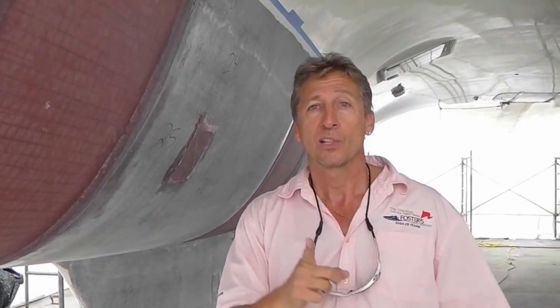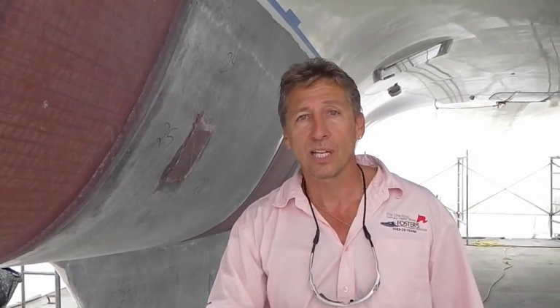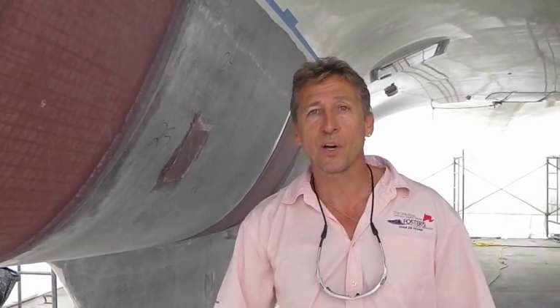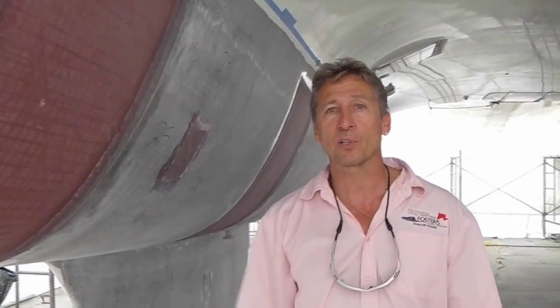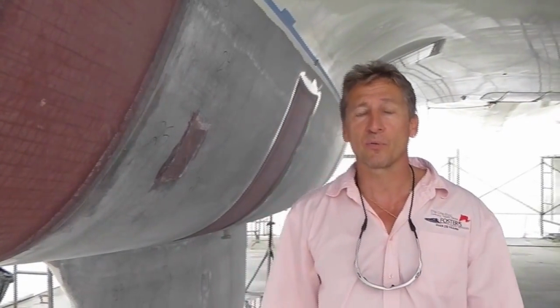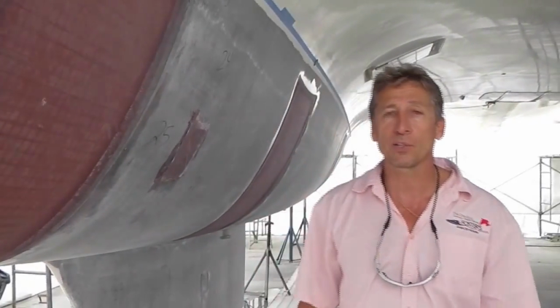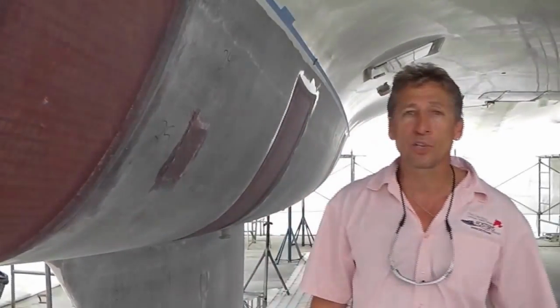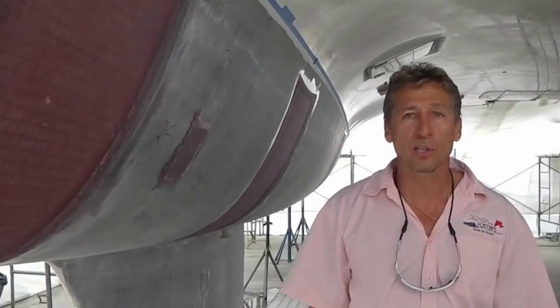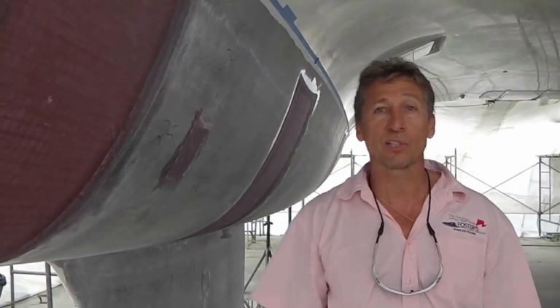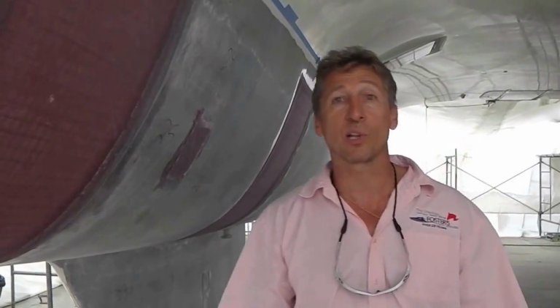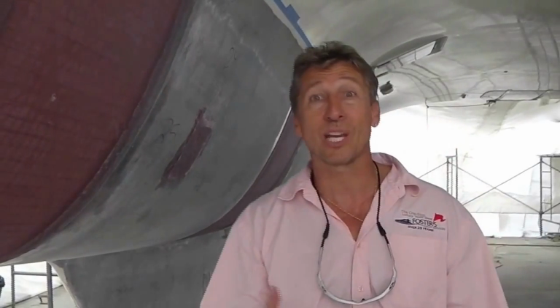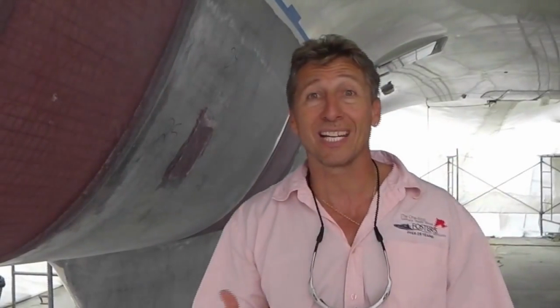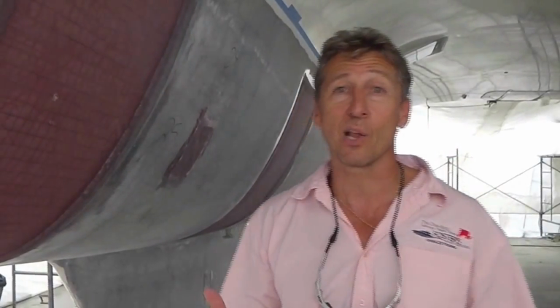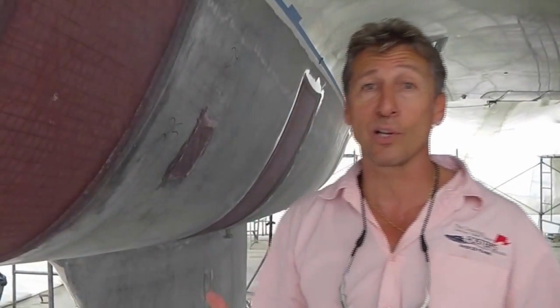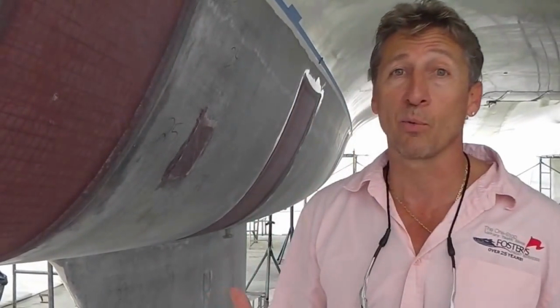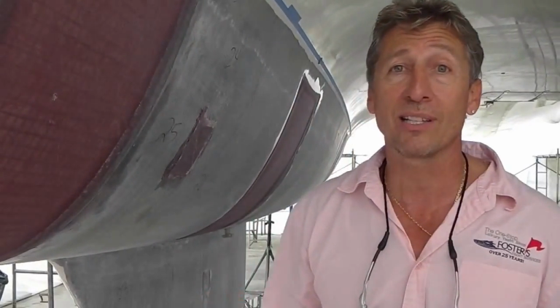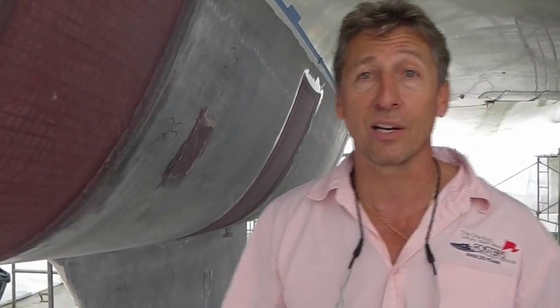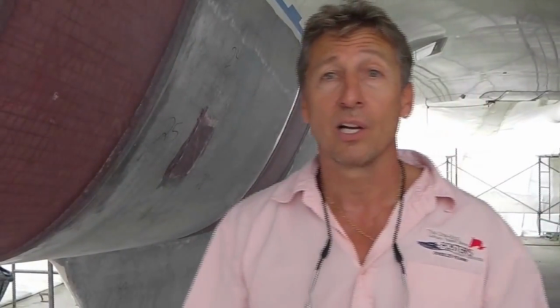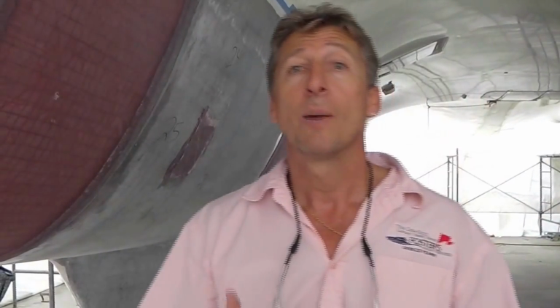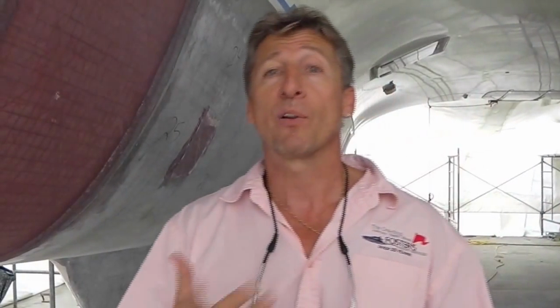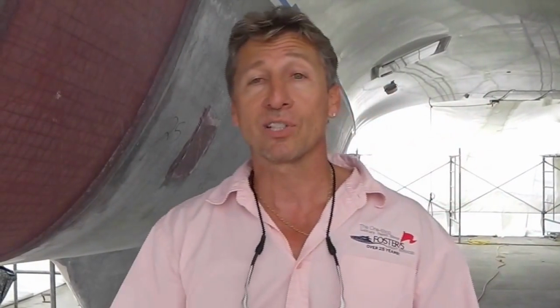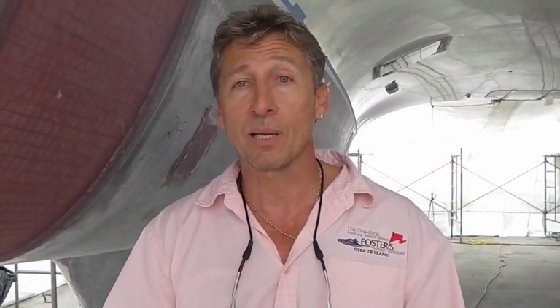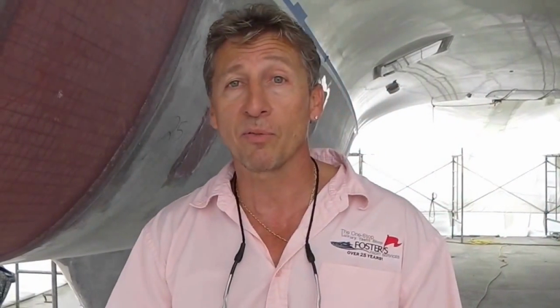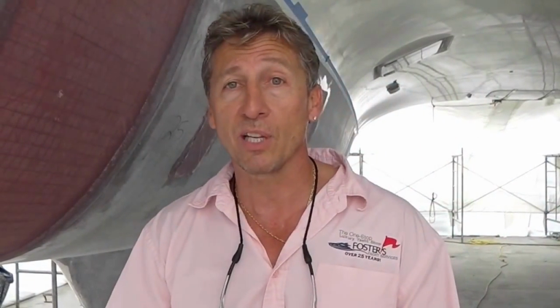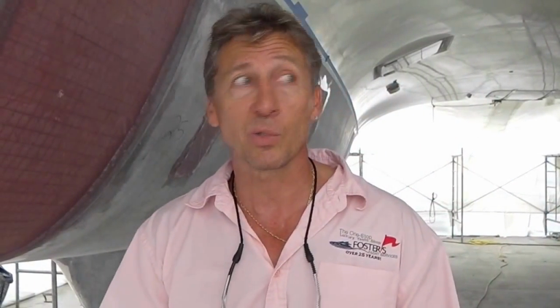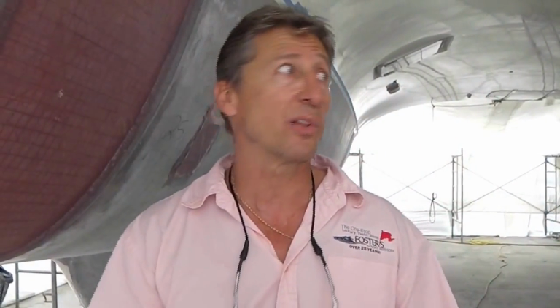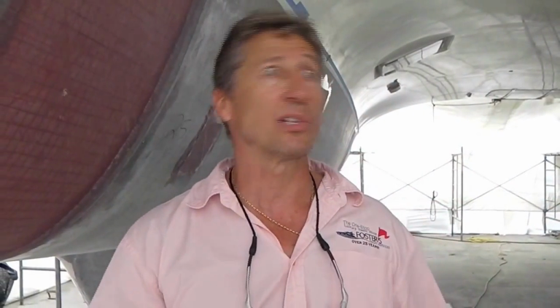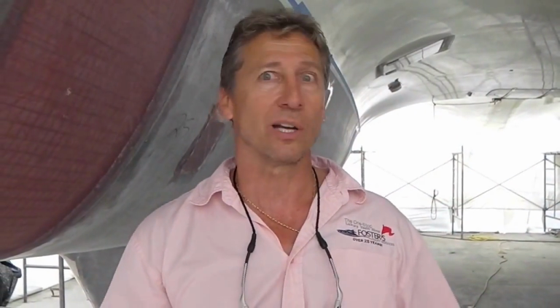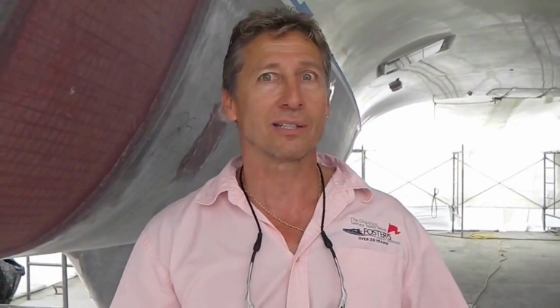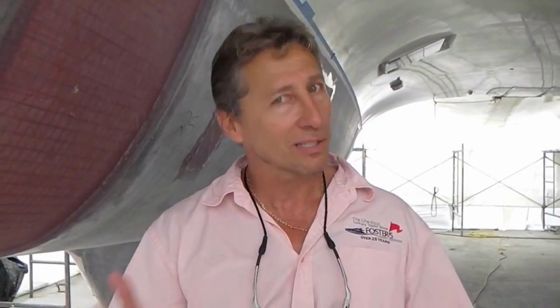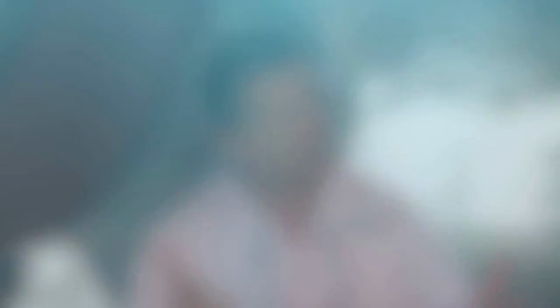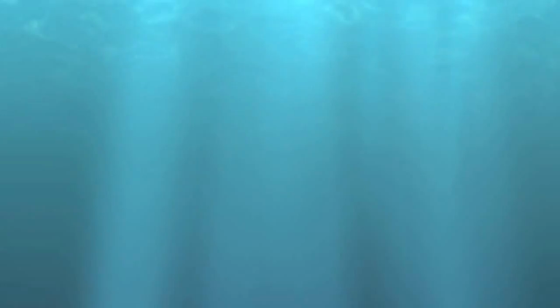So Dennis Foster from Foster's Yacht Services, located at Lauderdale Marine Center, part of our September videos — with all this noise, signing out.